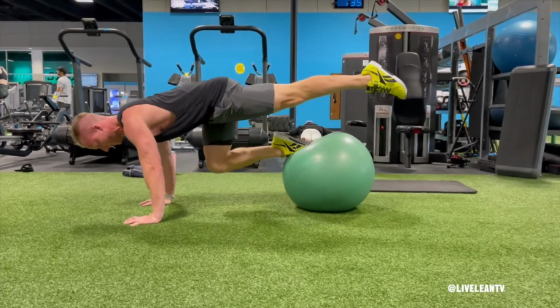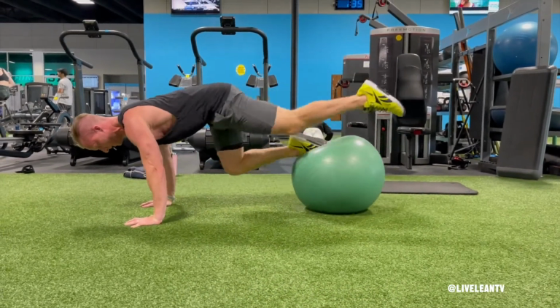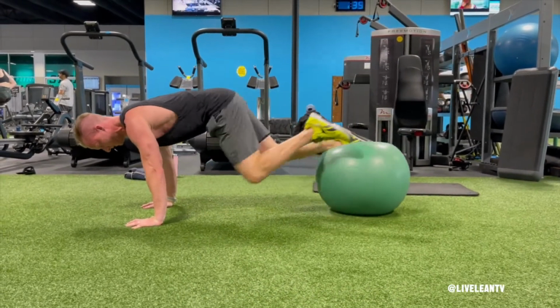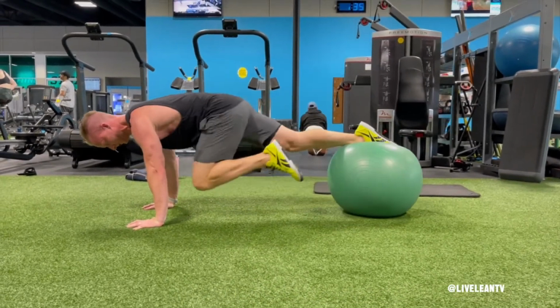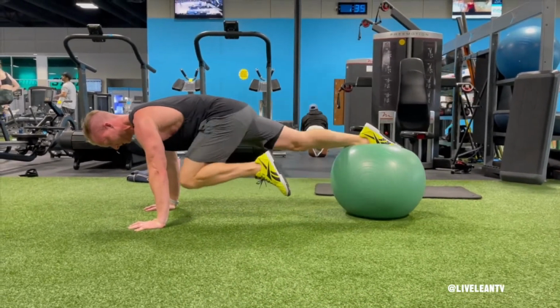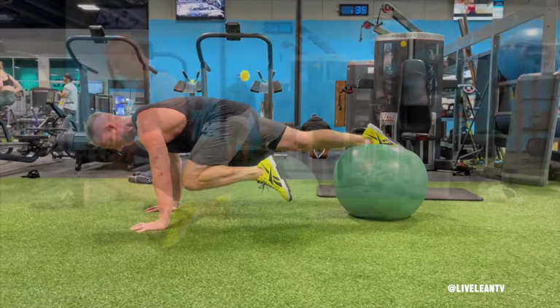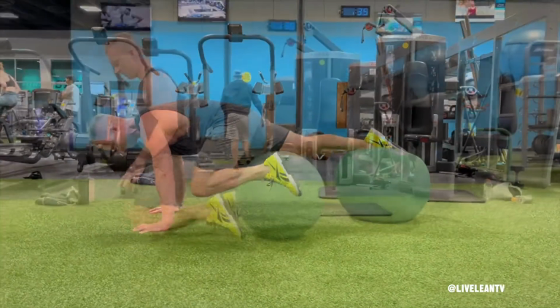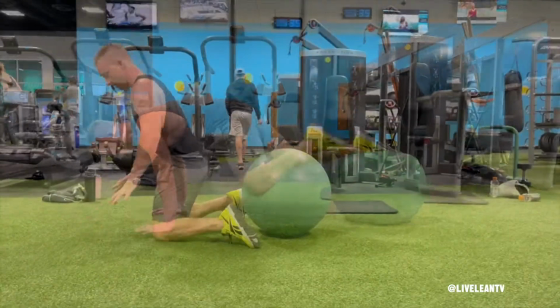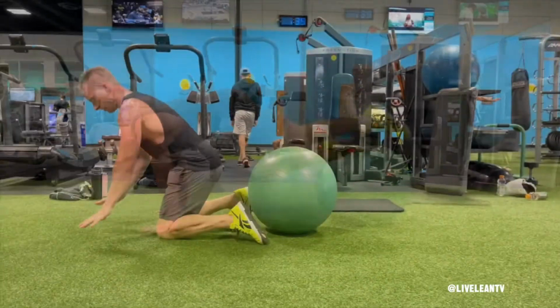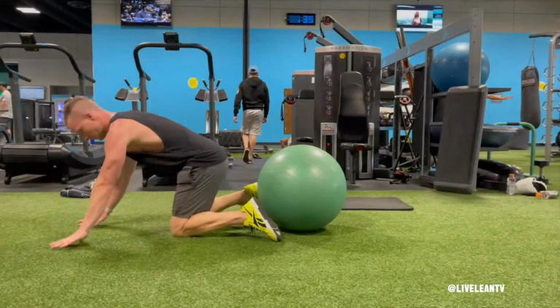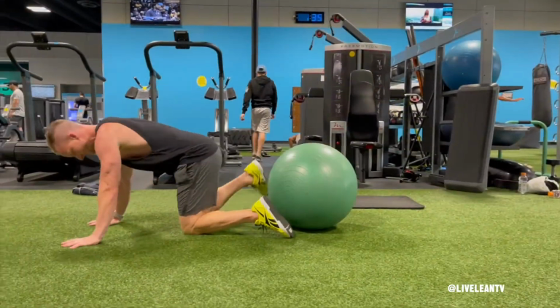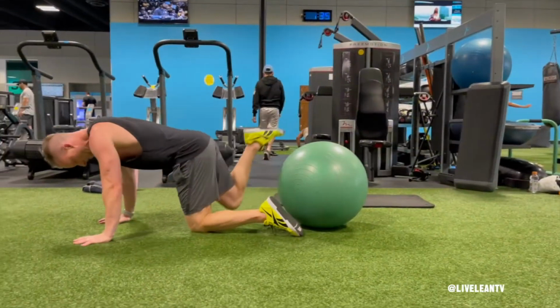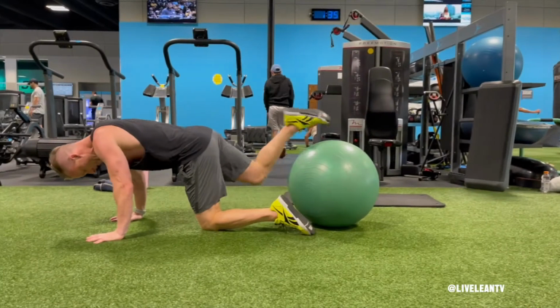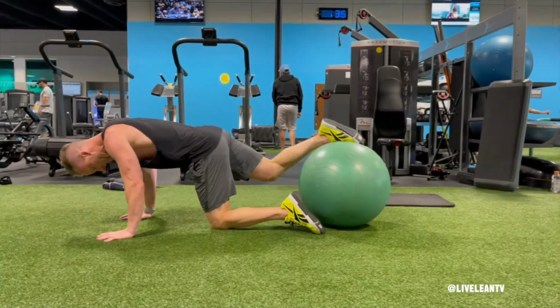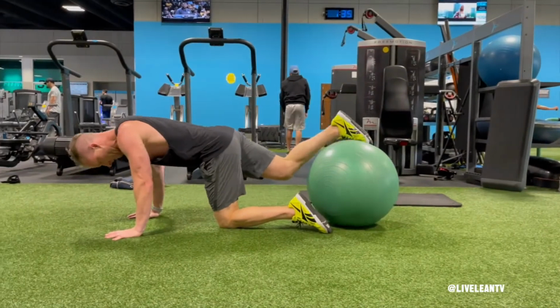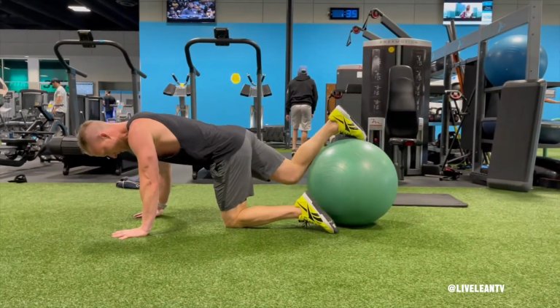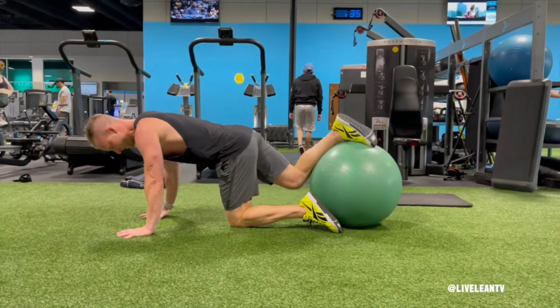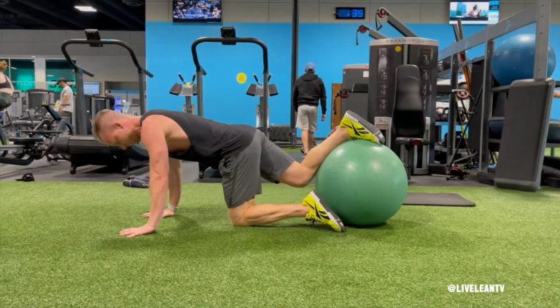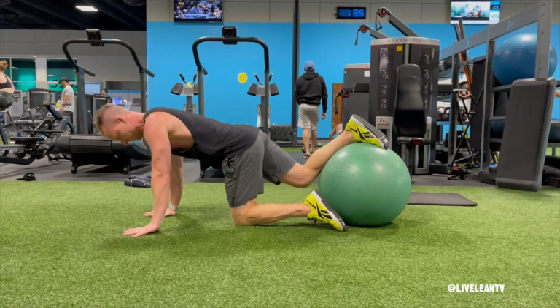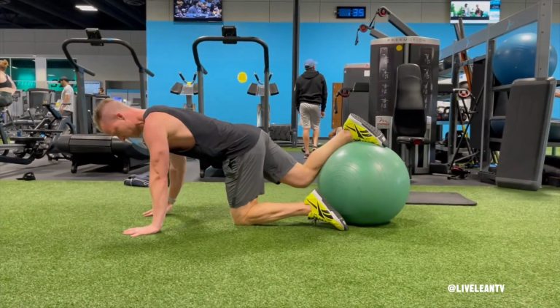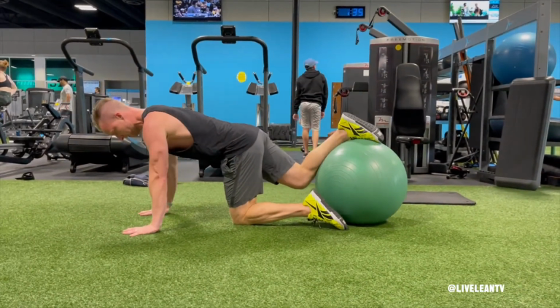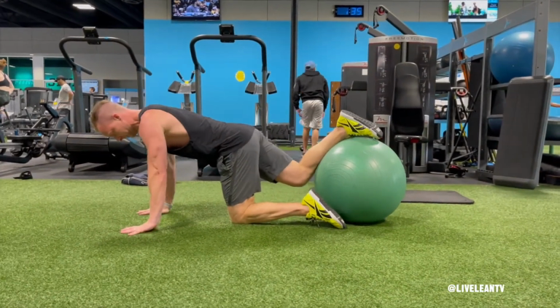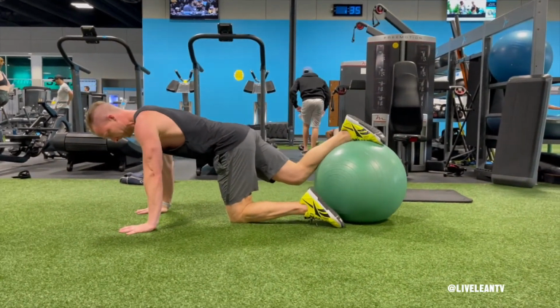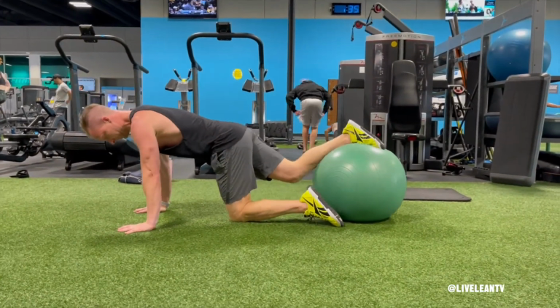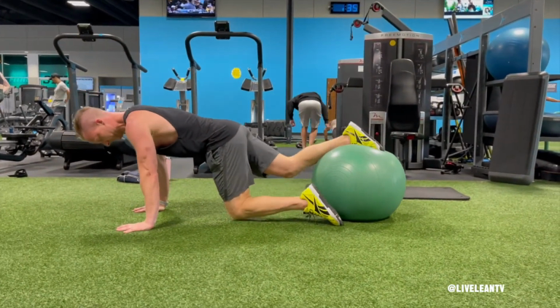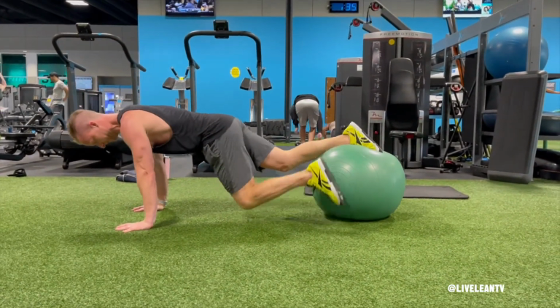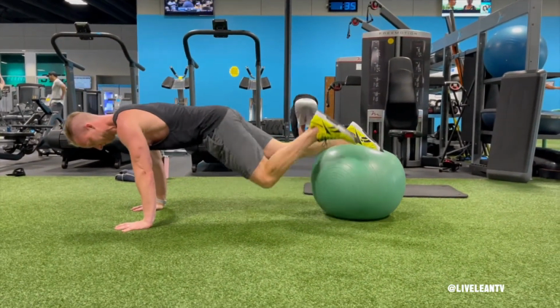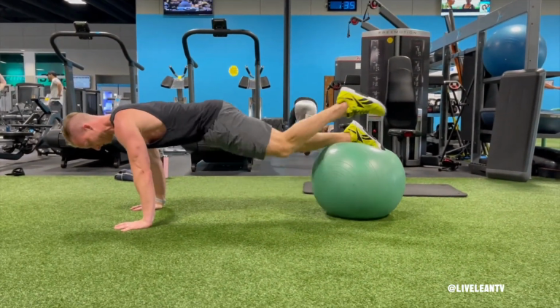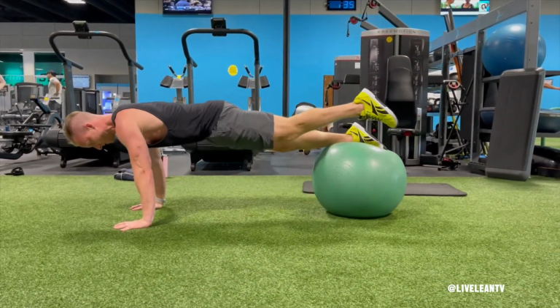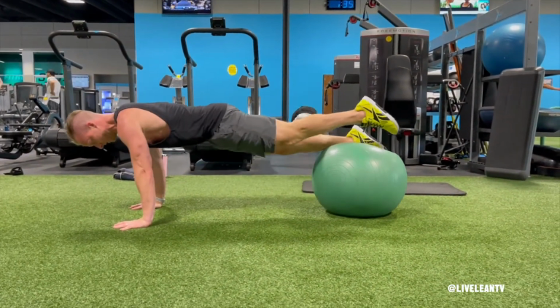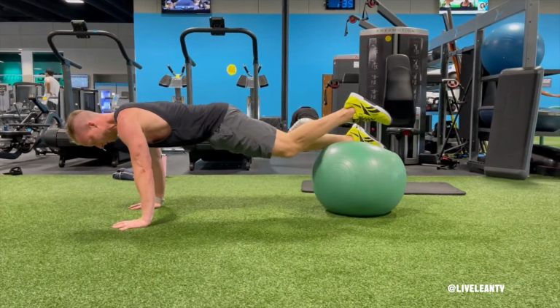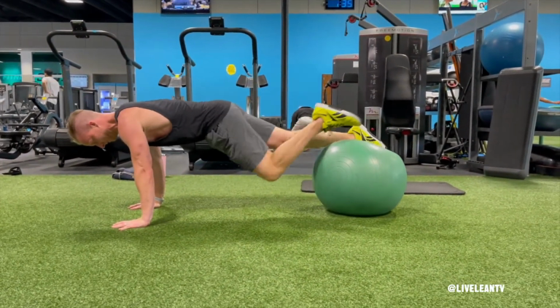To get started, place your hands slightly wider than shoulder width on the floor, then with your knees bent, place one shin on a Swiss ball.